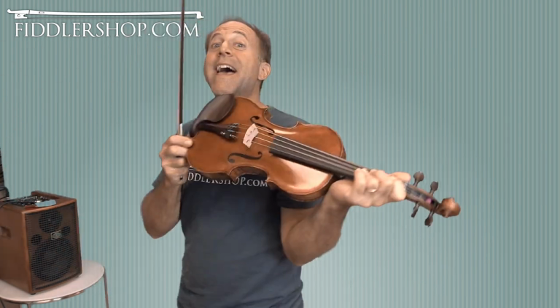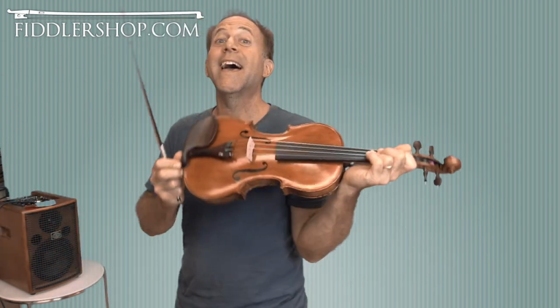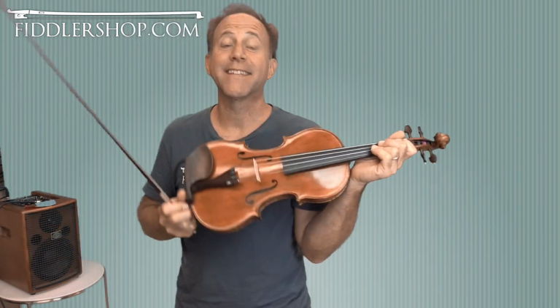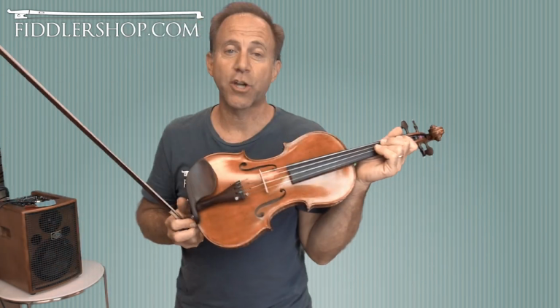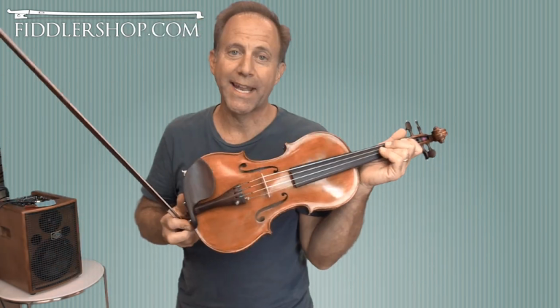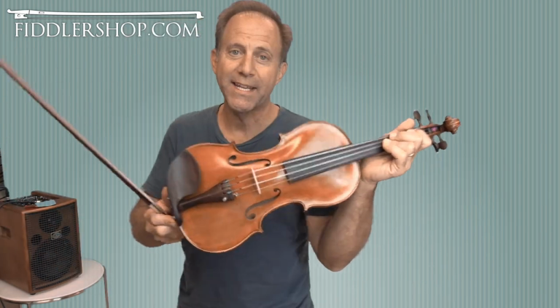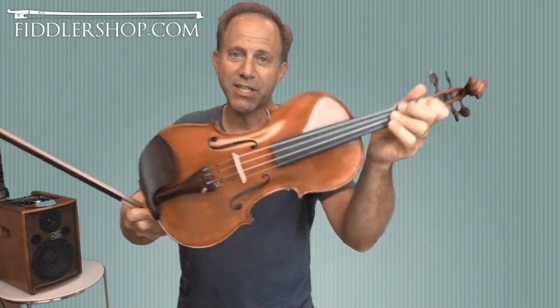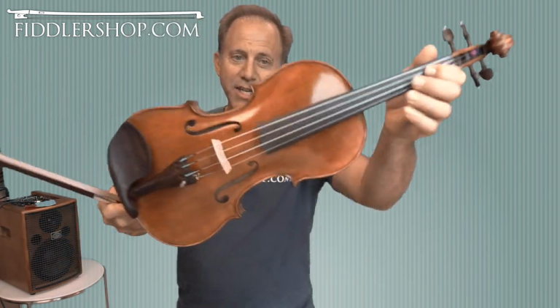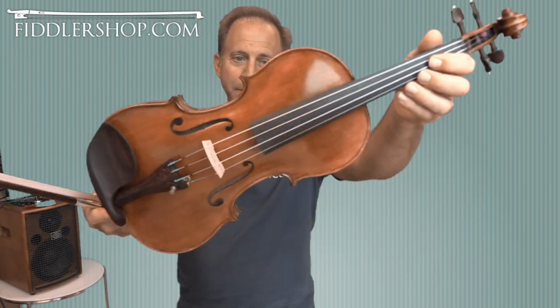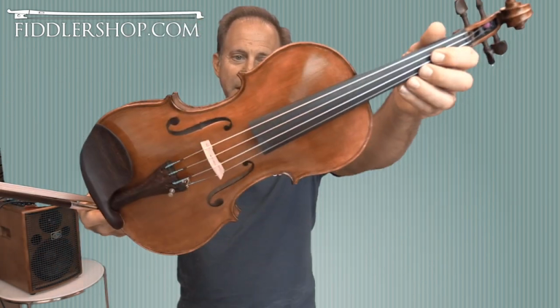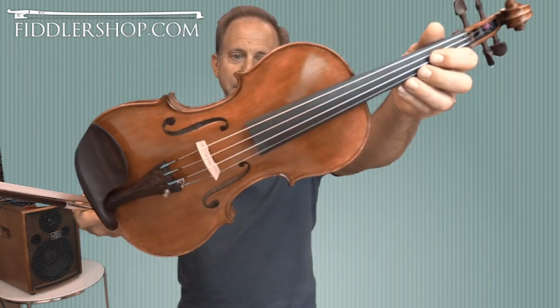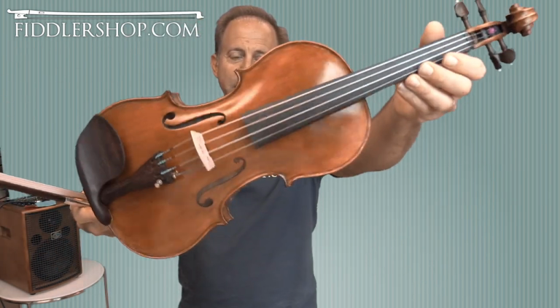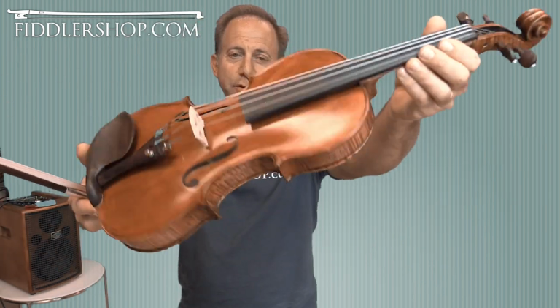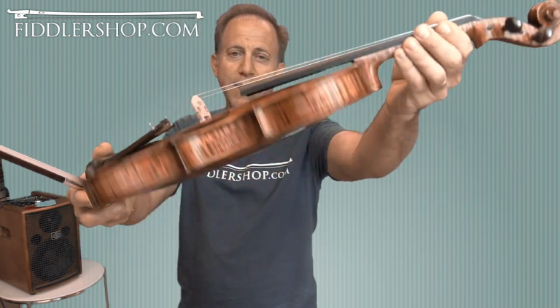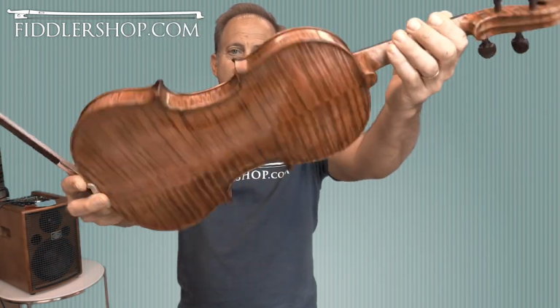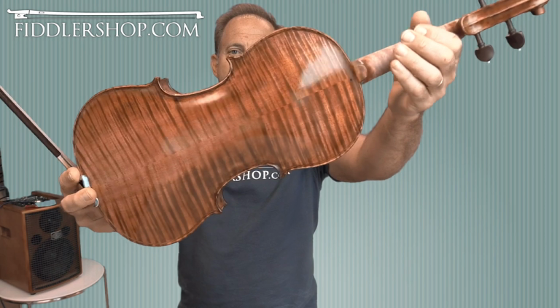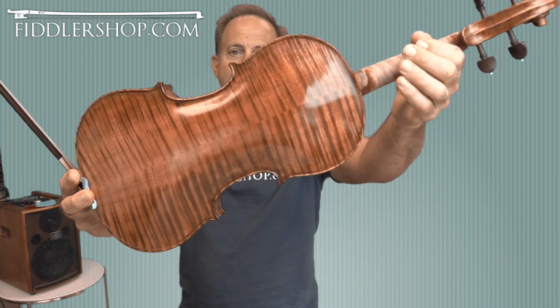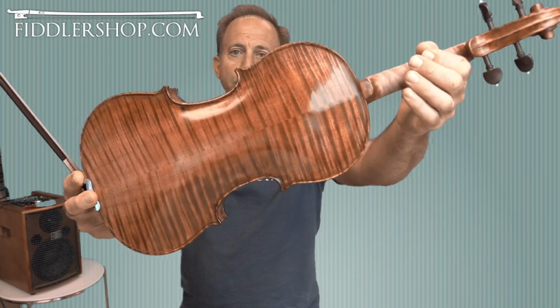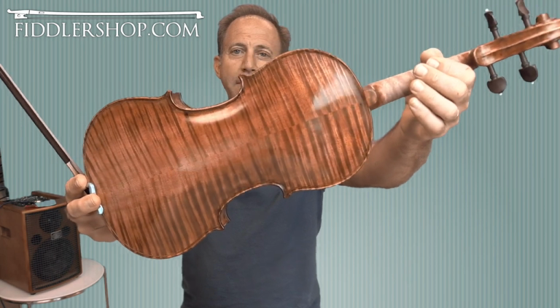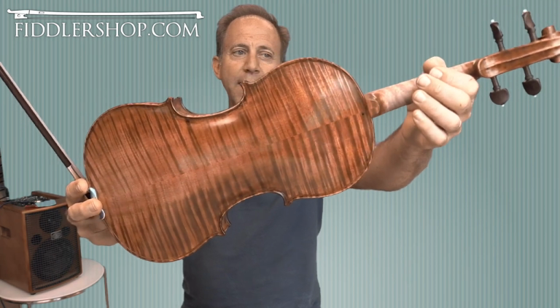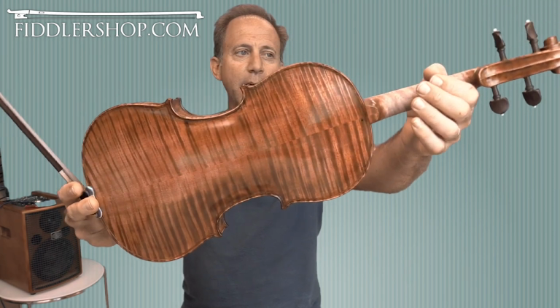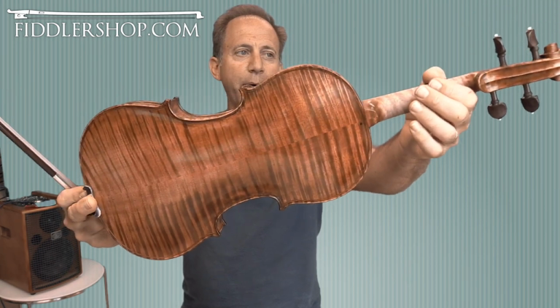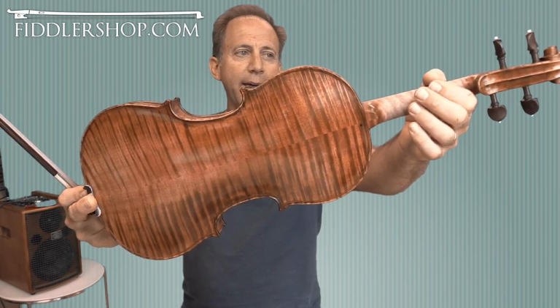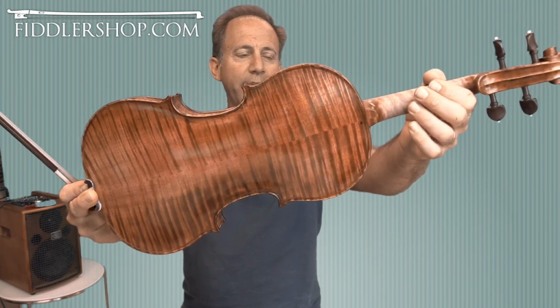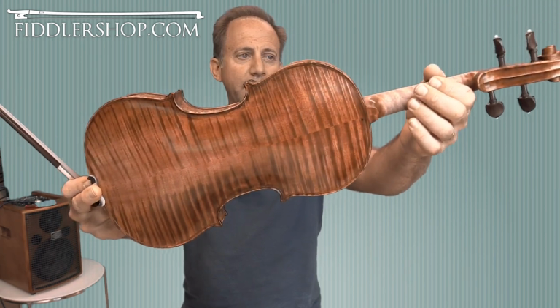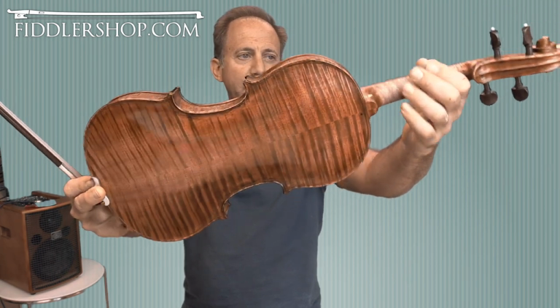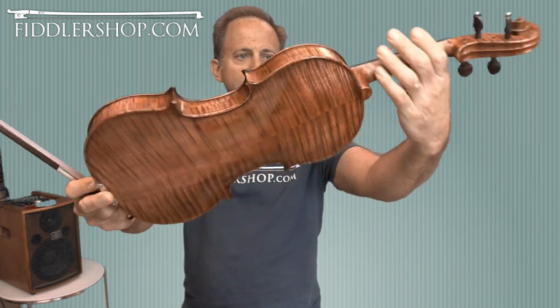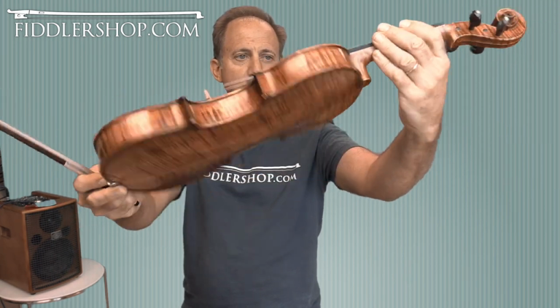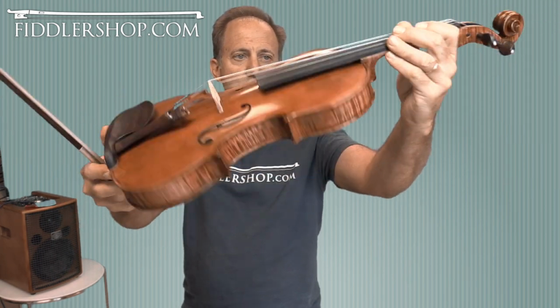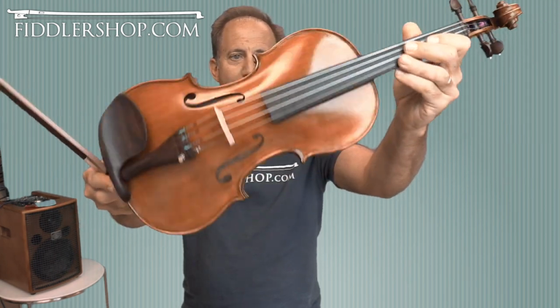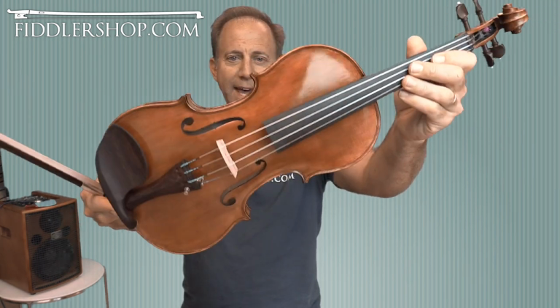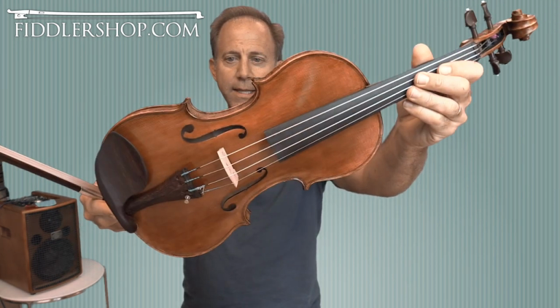And this is our latest Benchmade instrument, made in Romania by a violin maker. His name is Traian.